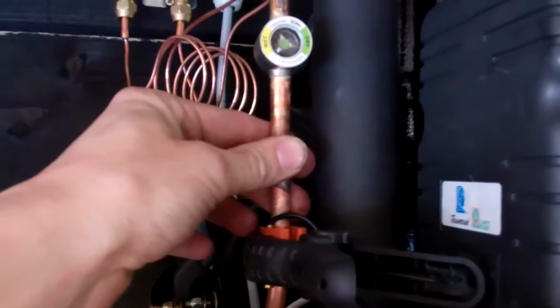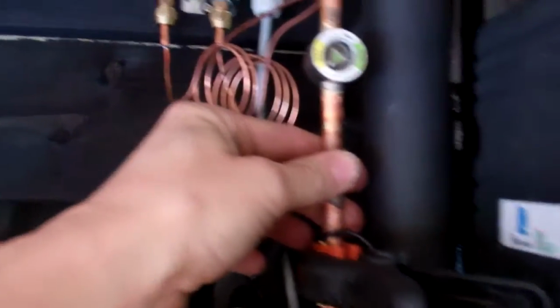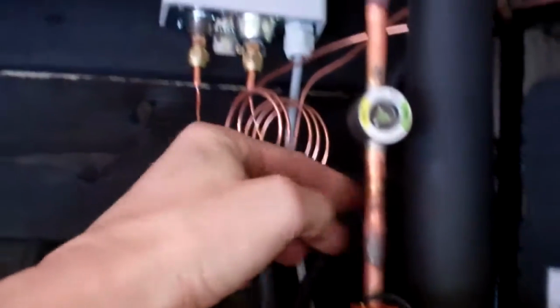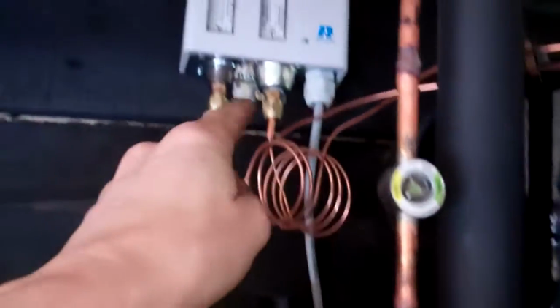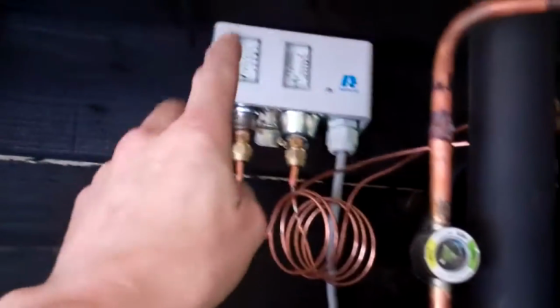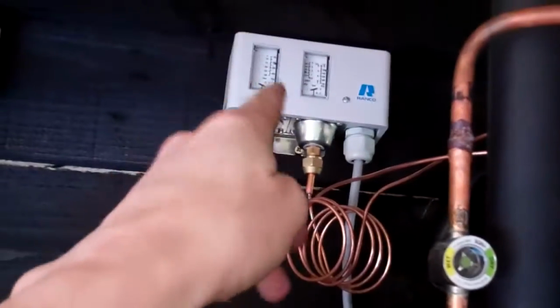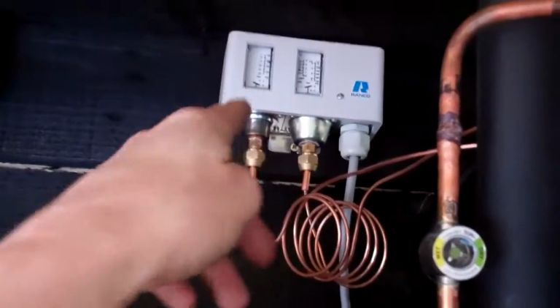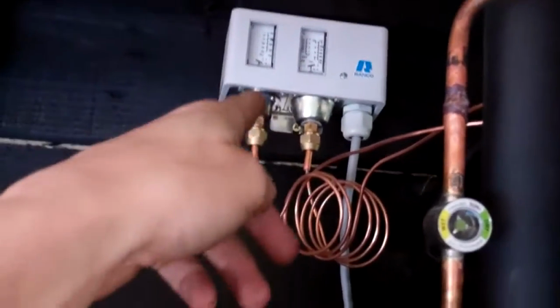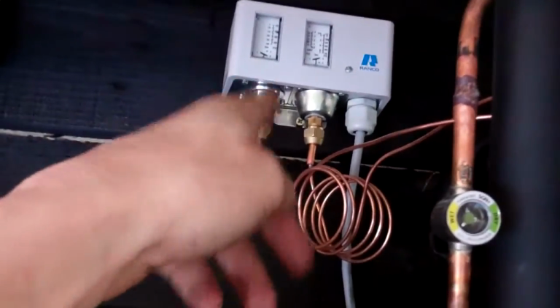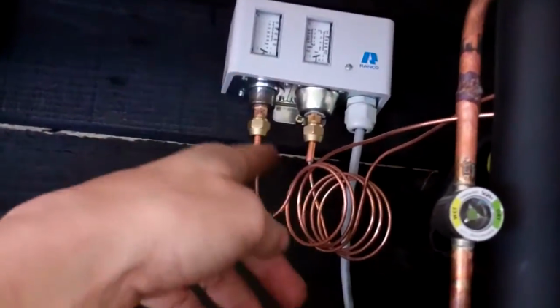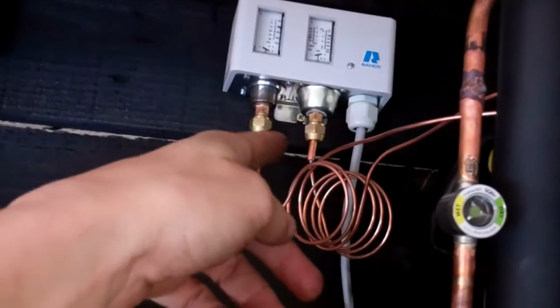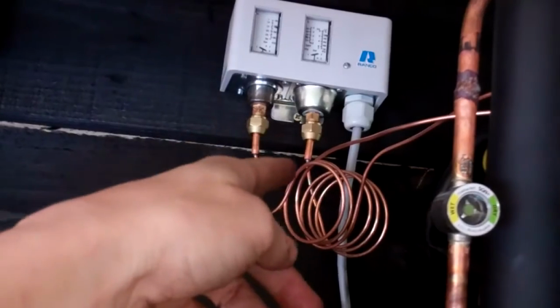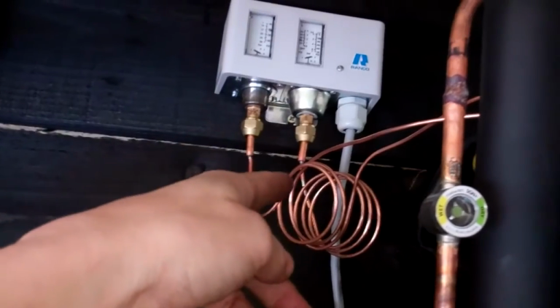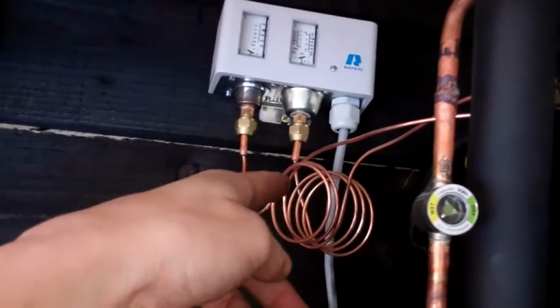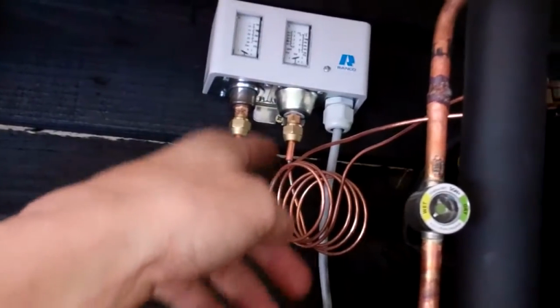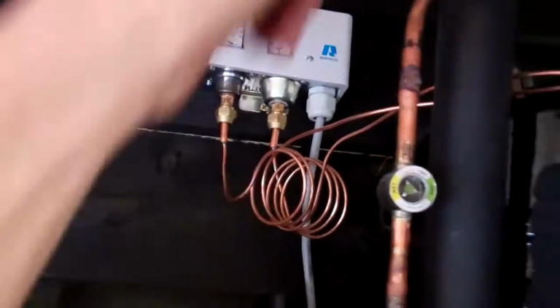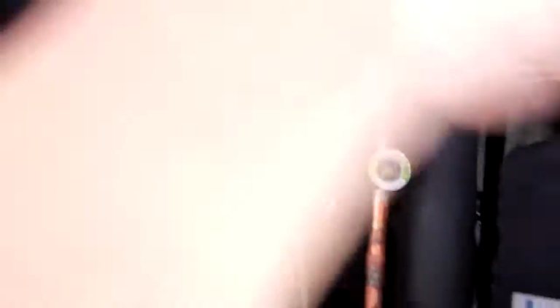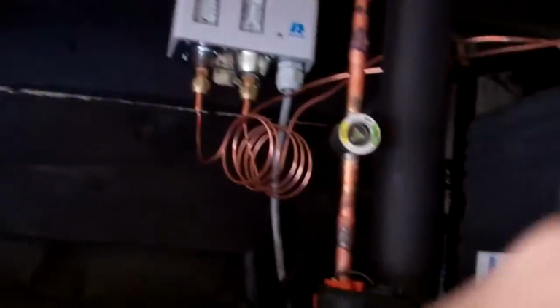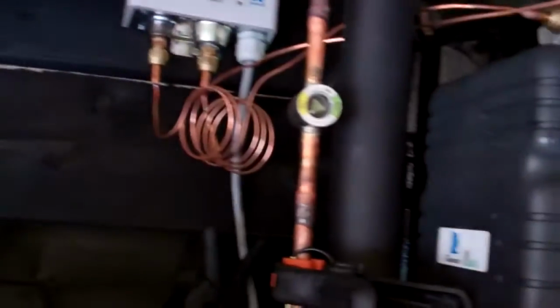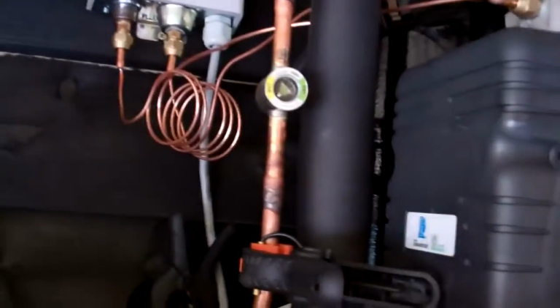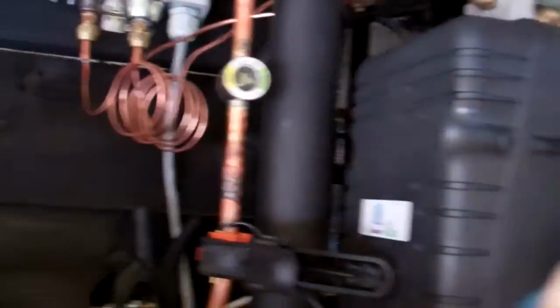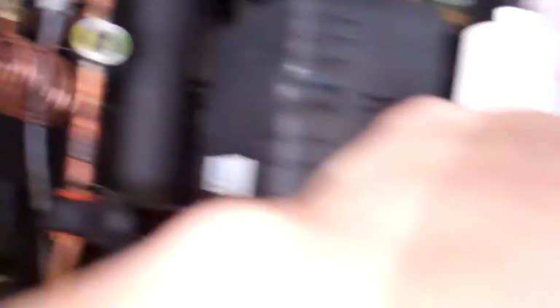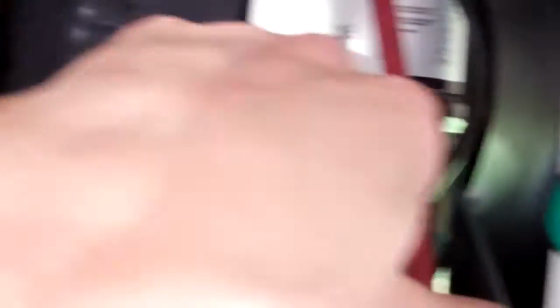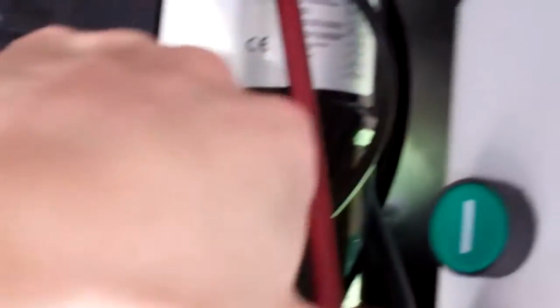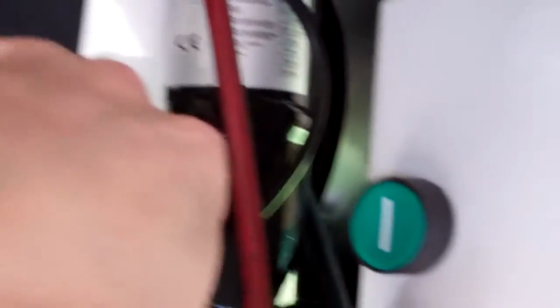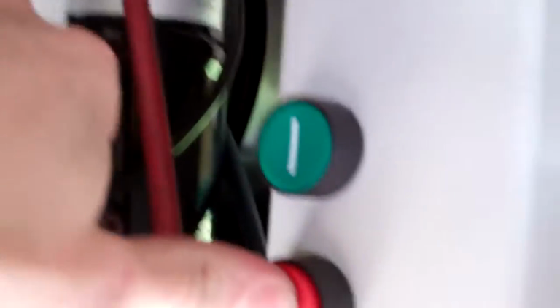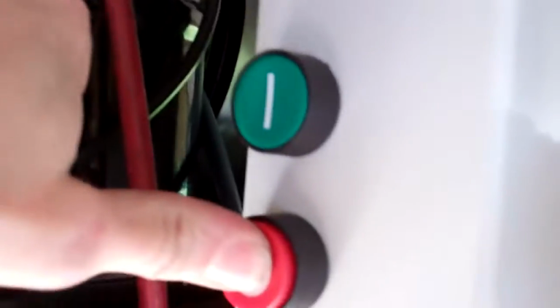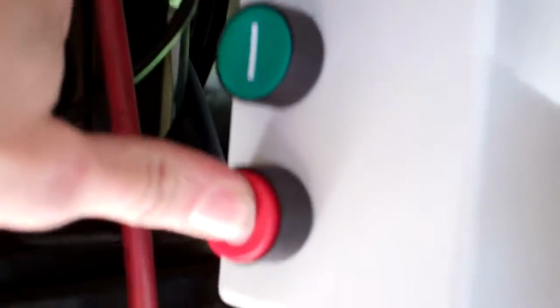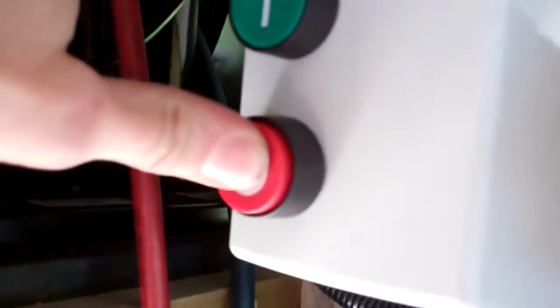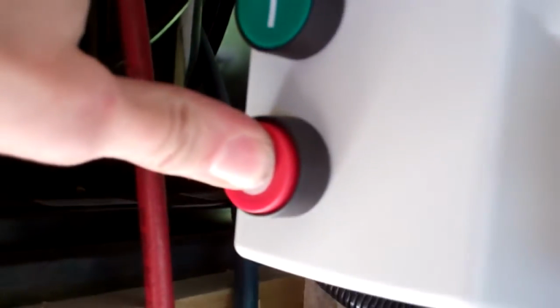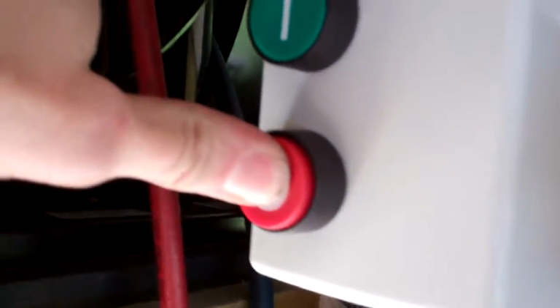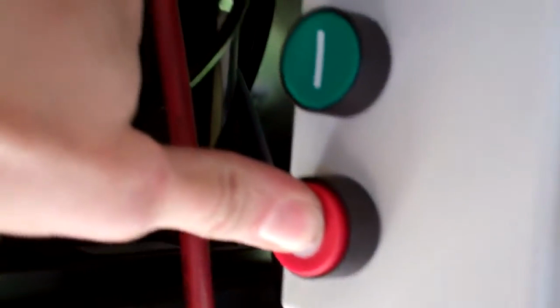We've got to check the pressure switch to make sure that's switching, and check the overload works.